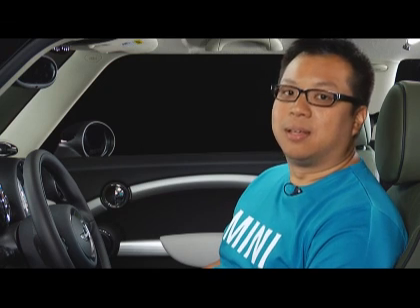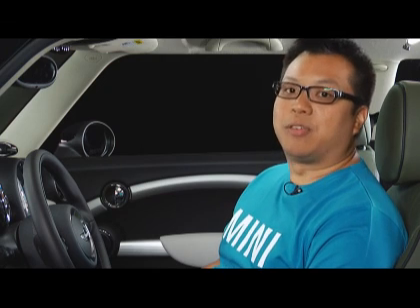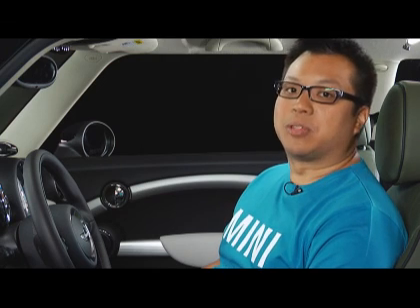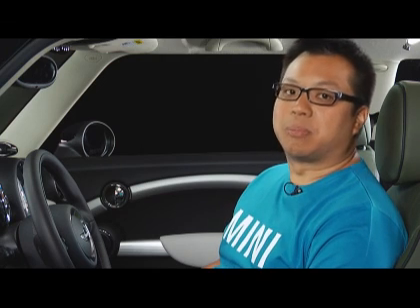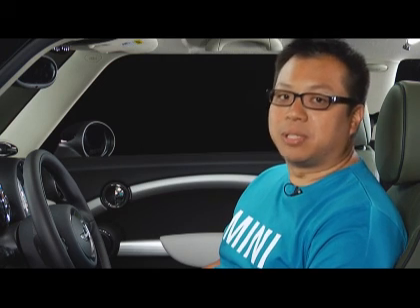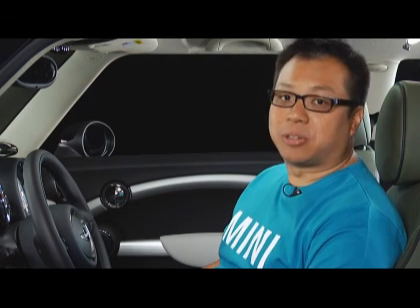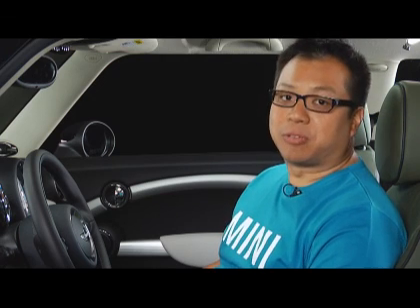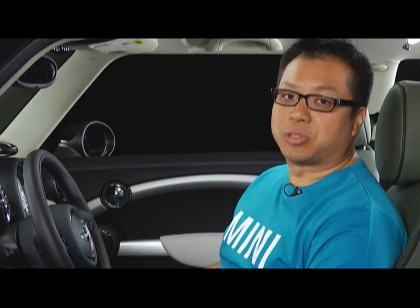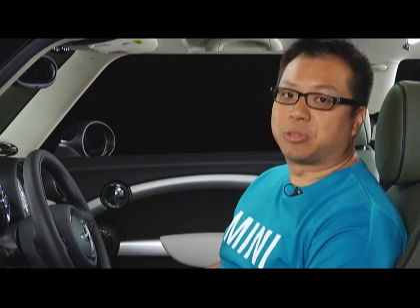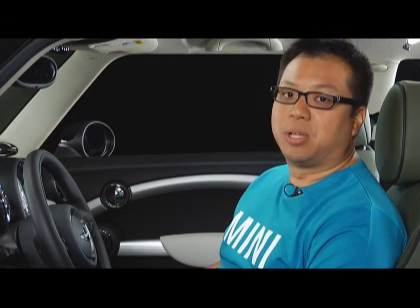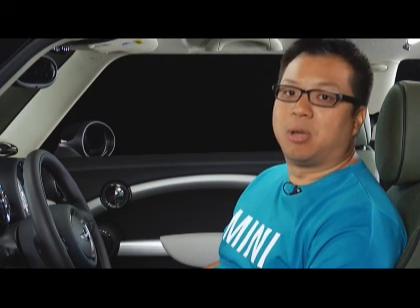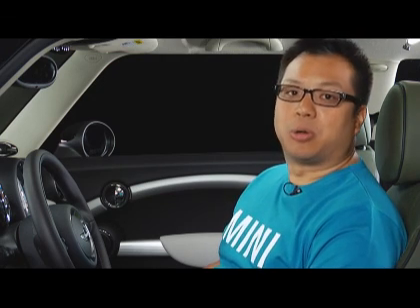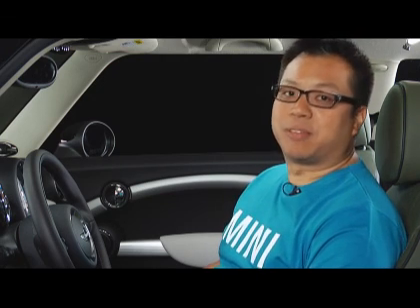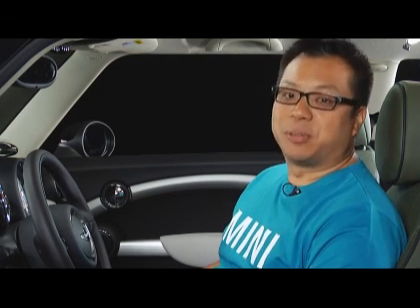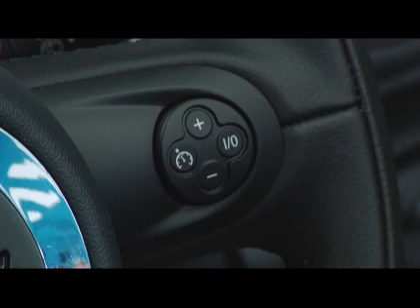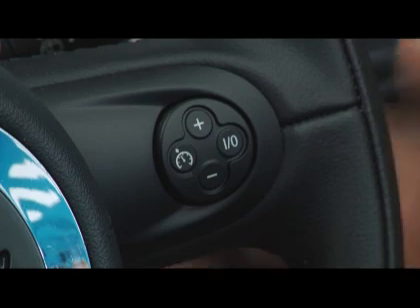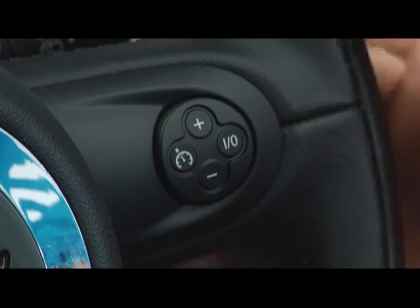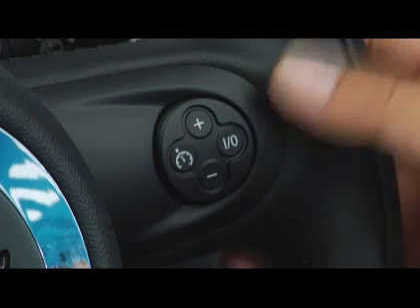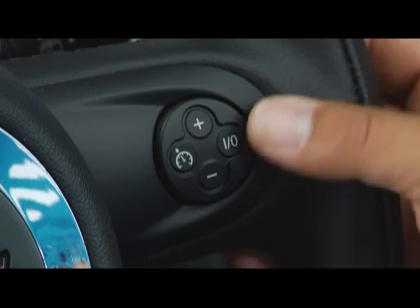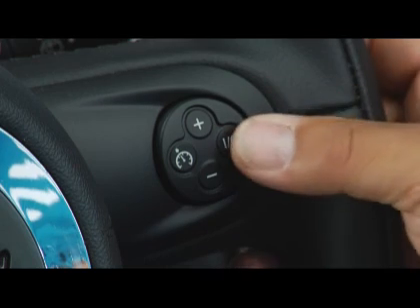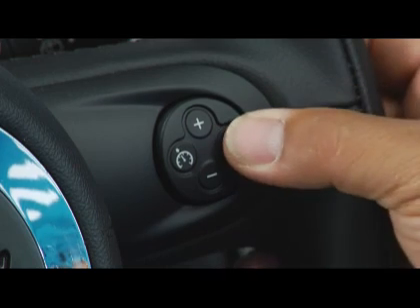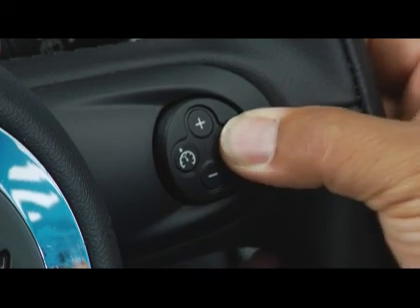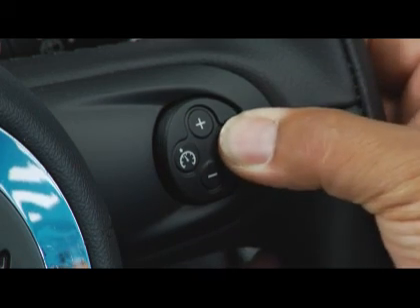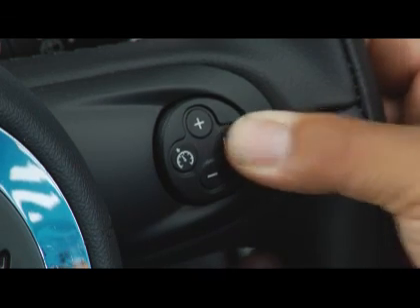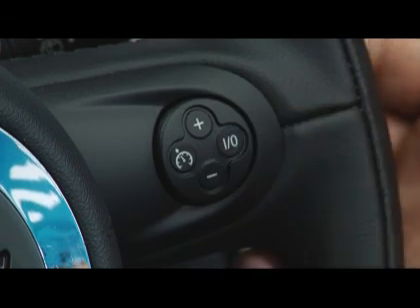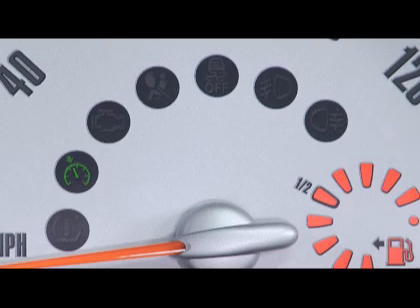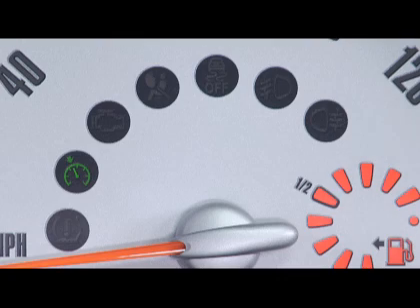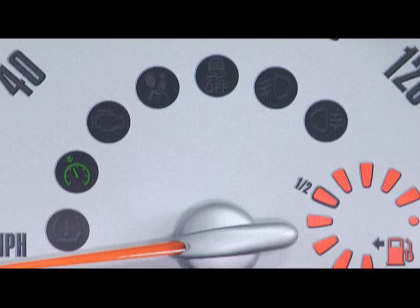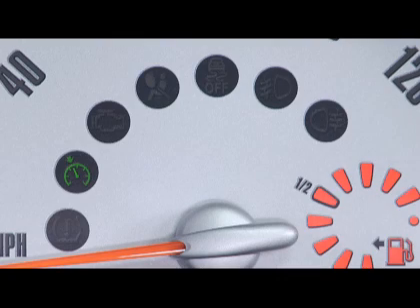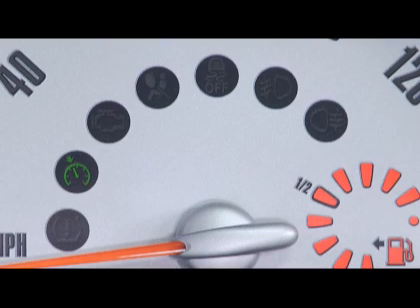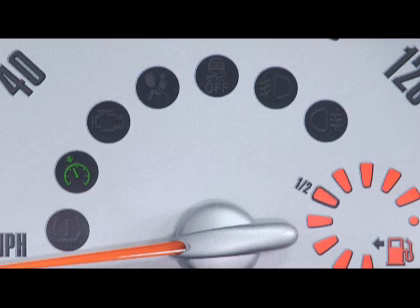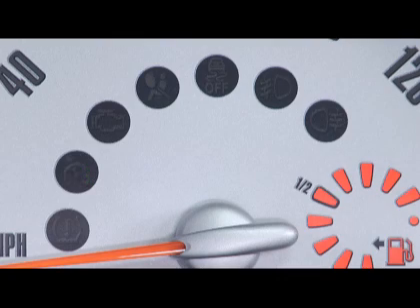If you want to completely turn off cruise control, all you have to do is press the on-off button again, and the green light in the speedometer will go out.